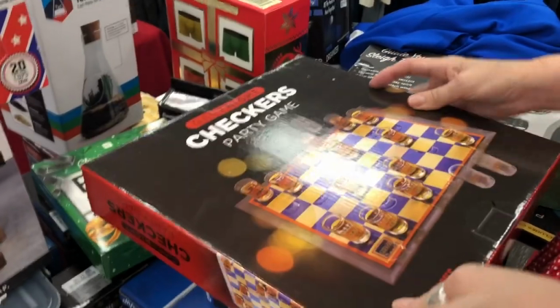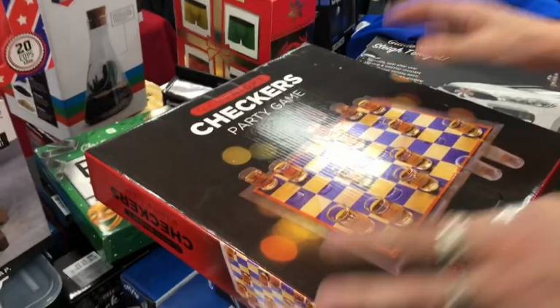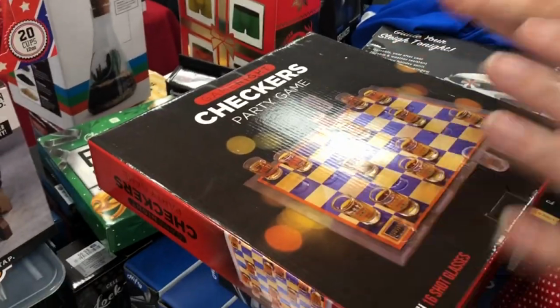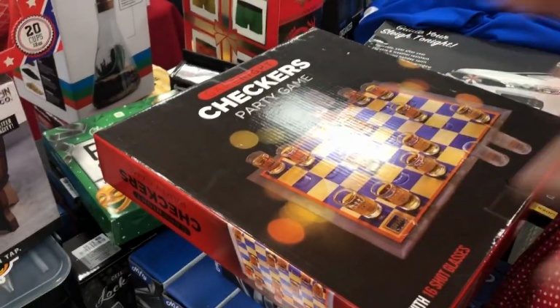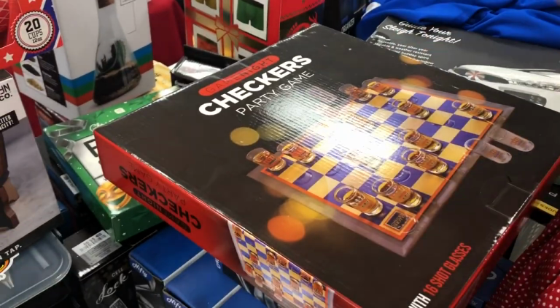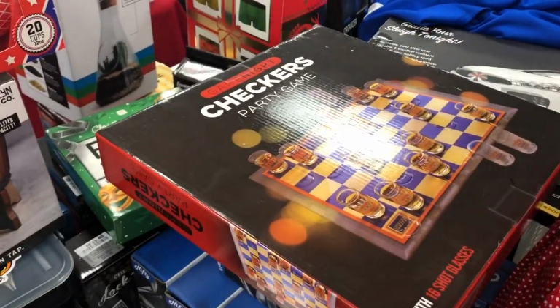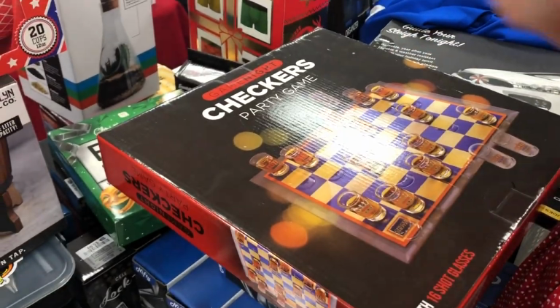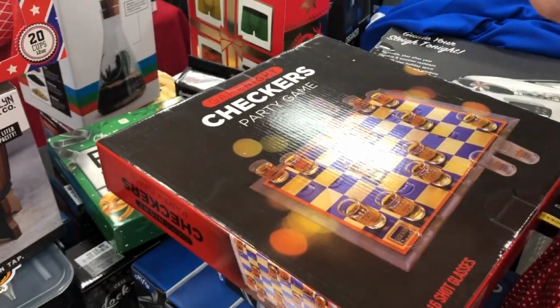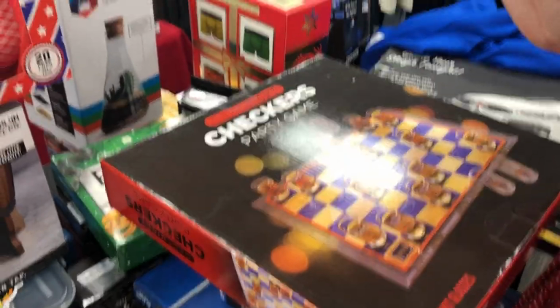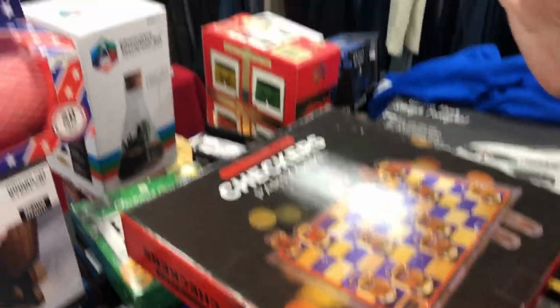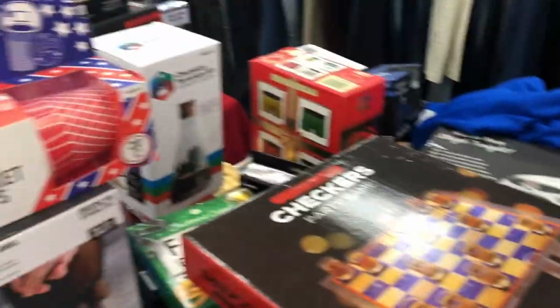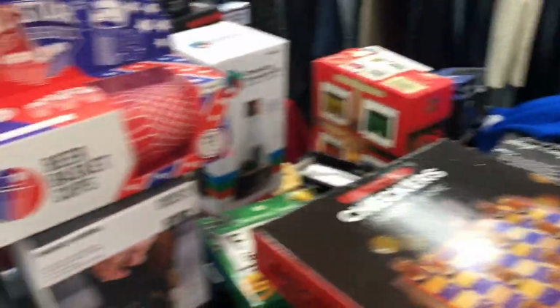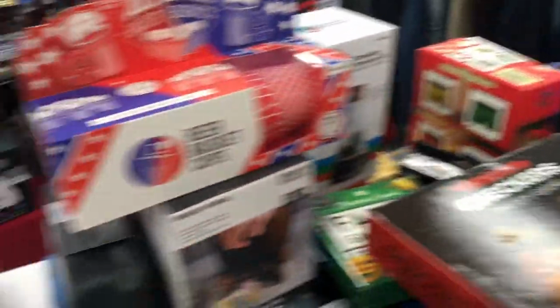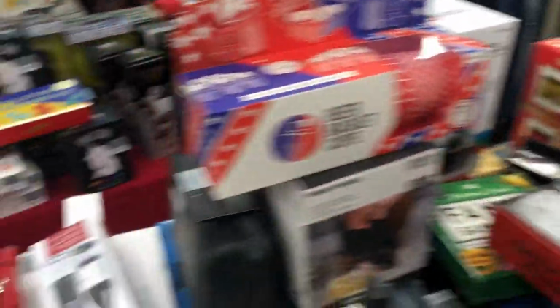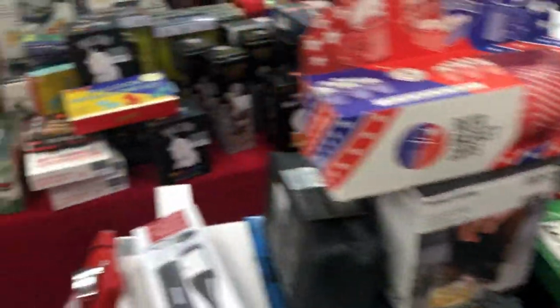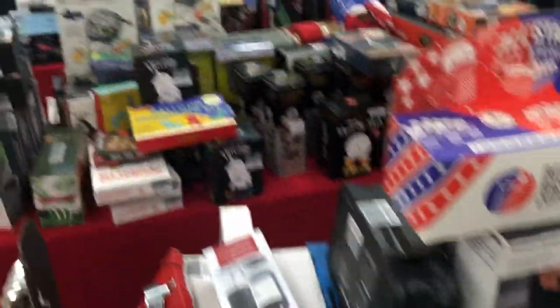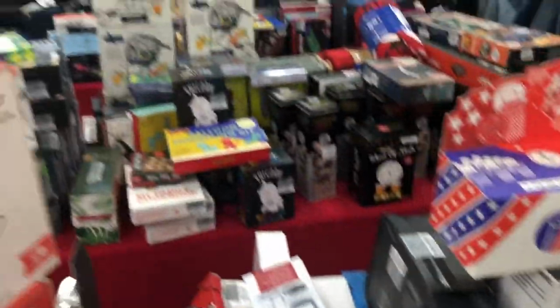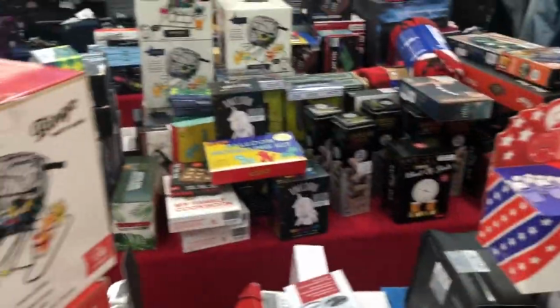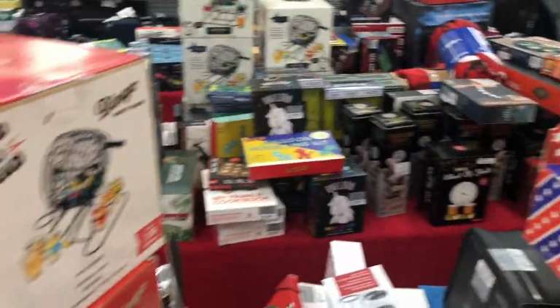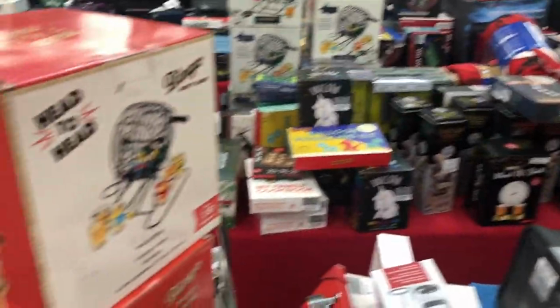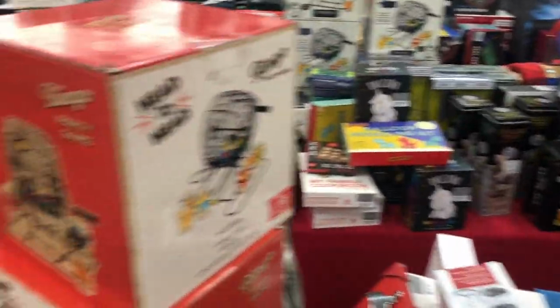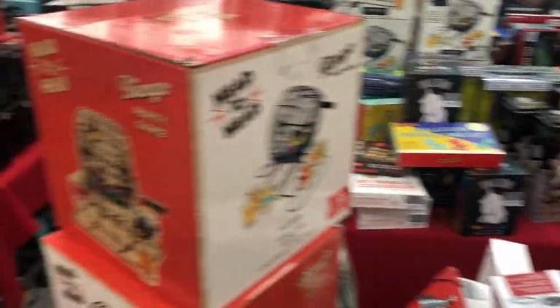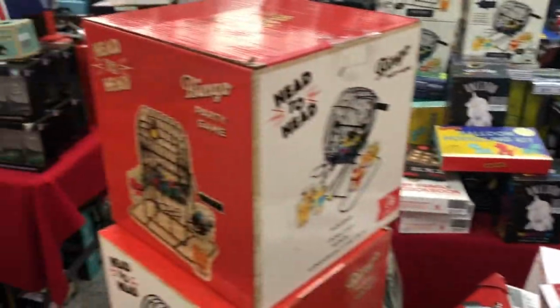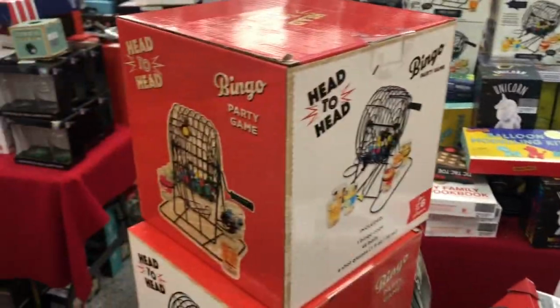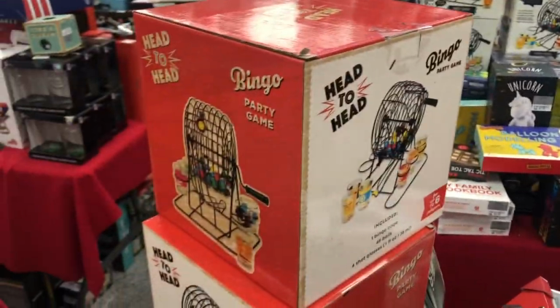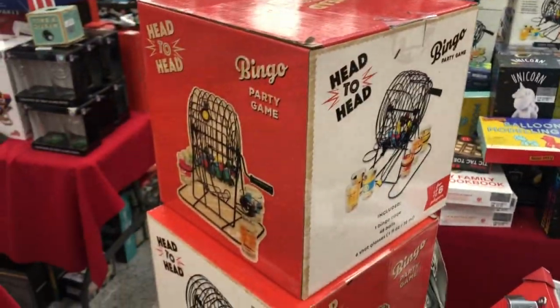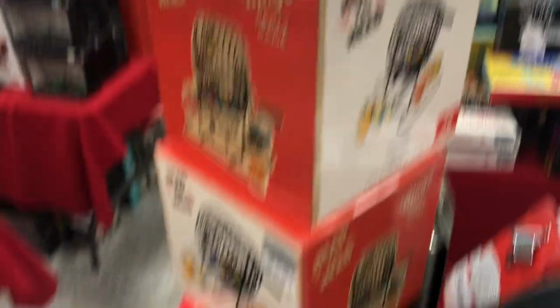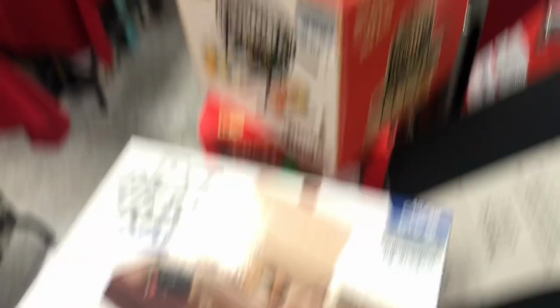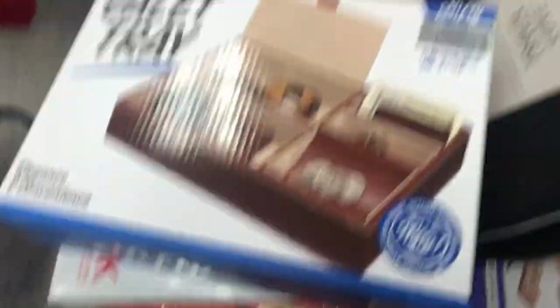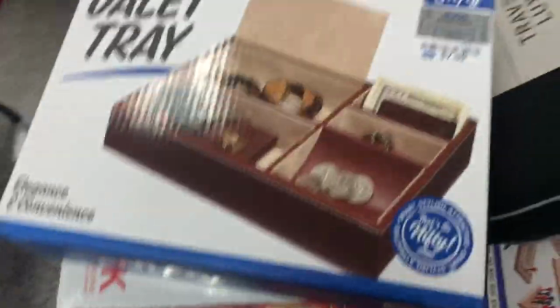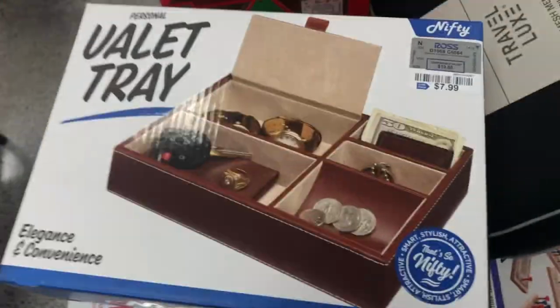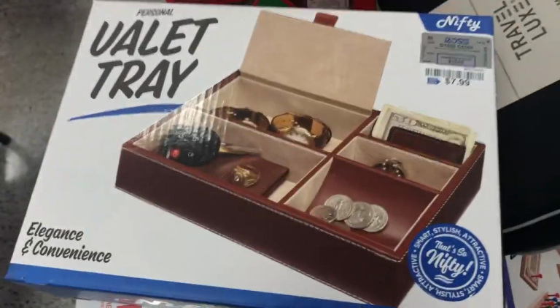It's always worth checking out the shop because you never know what you'll find.